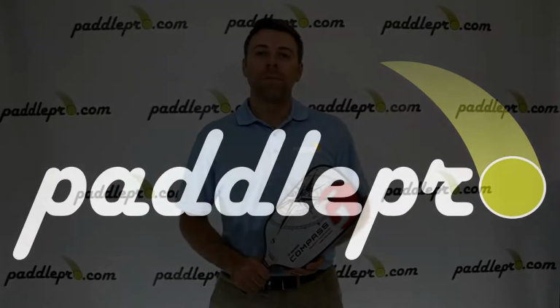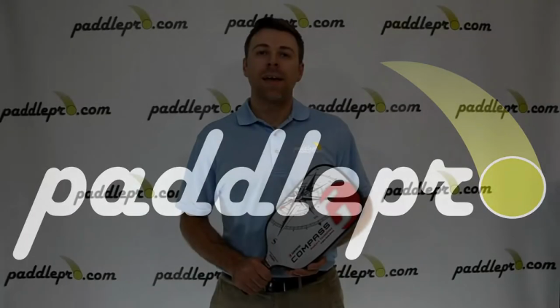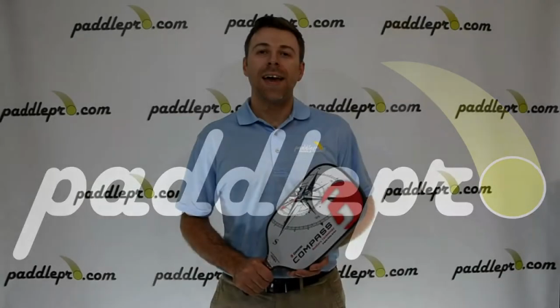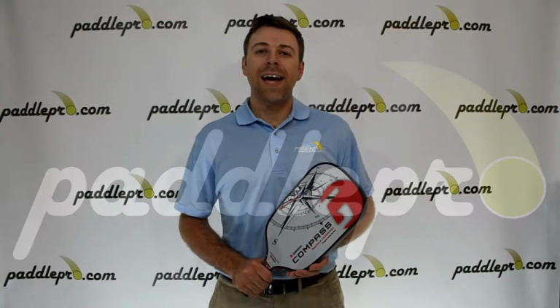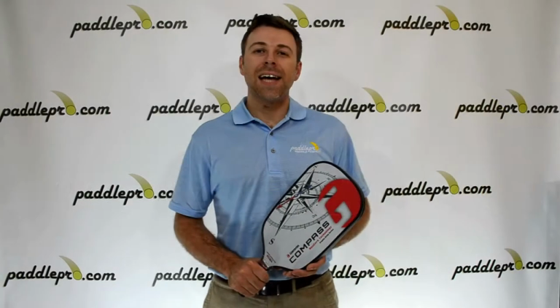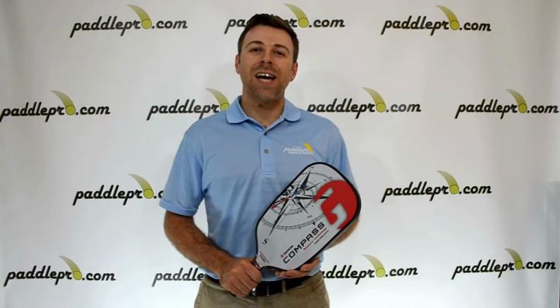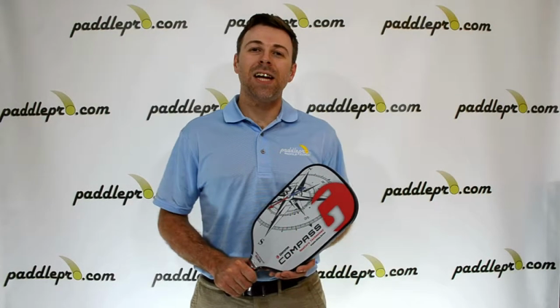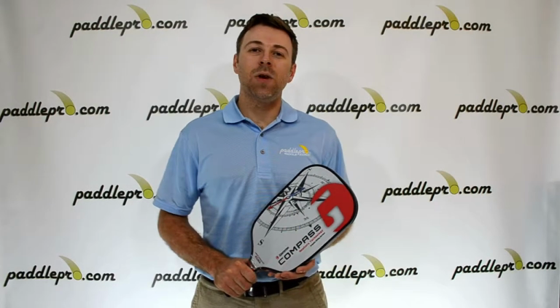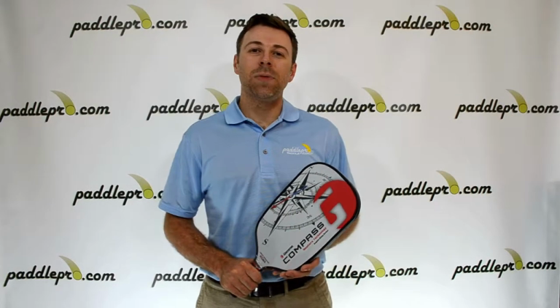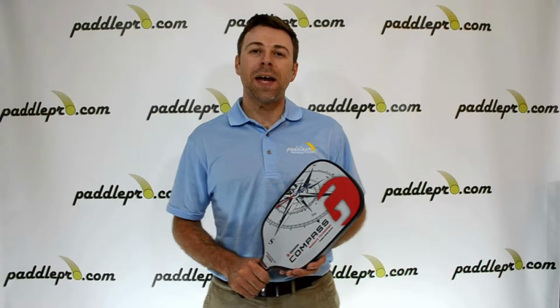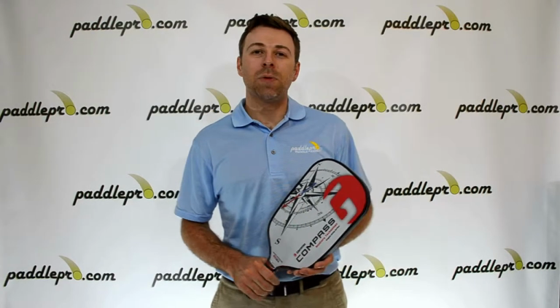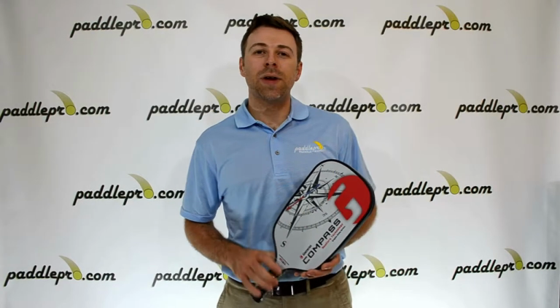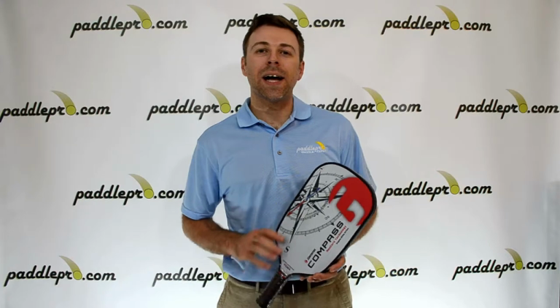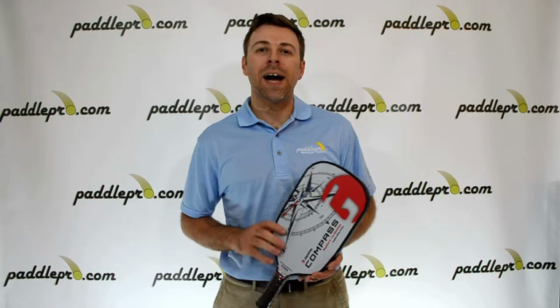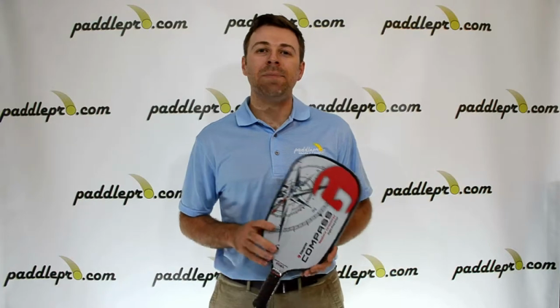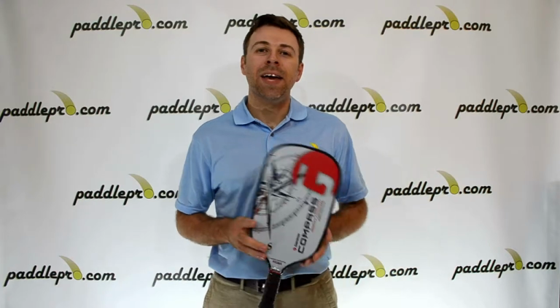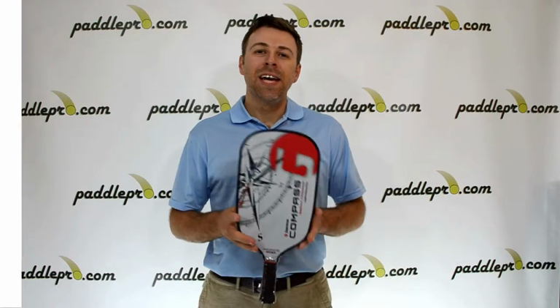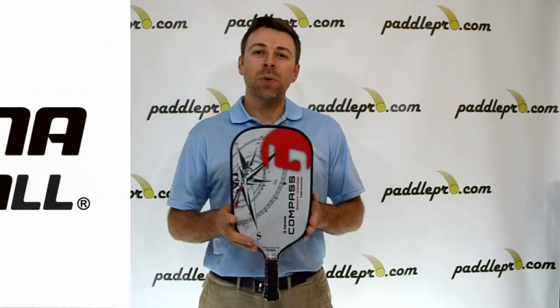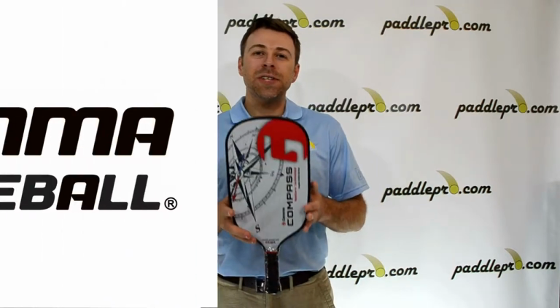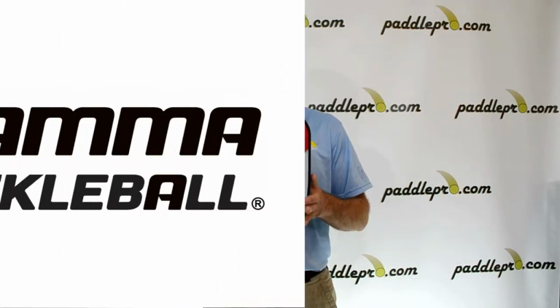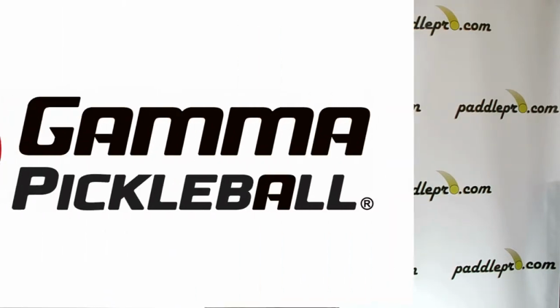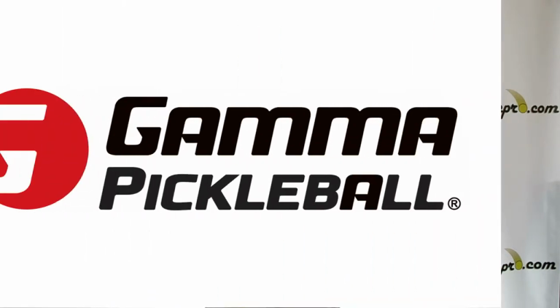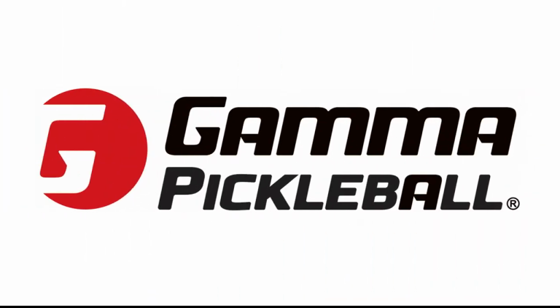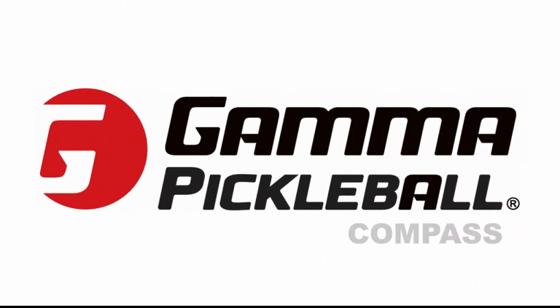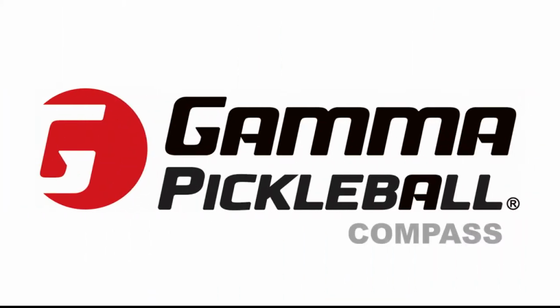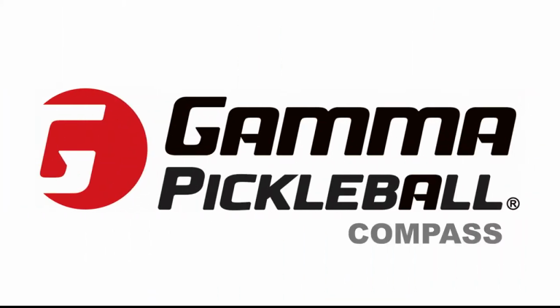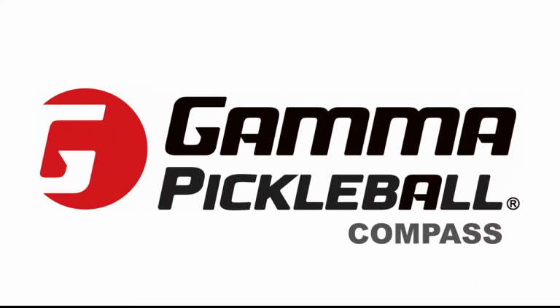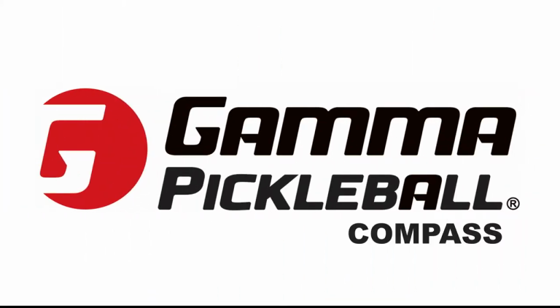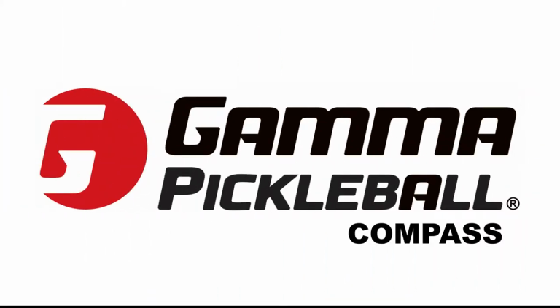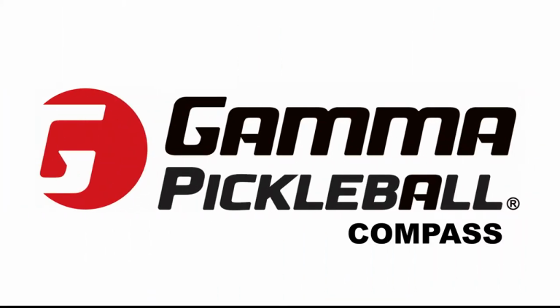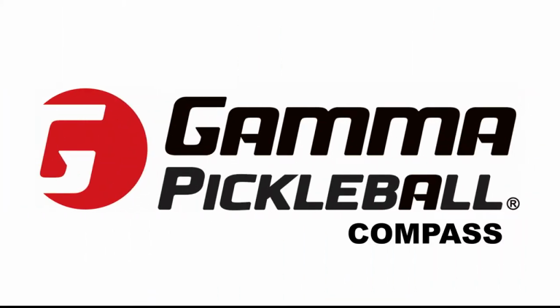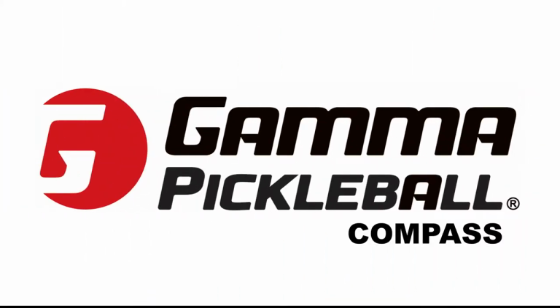Hey guys, Scott here with PaddlePro.com. Here we're taking a look at the Gamma Compass Pickleball Paddle.